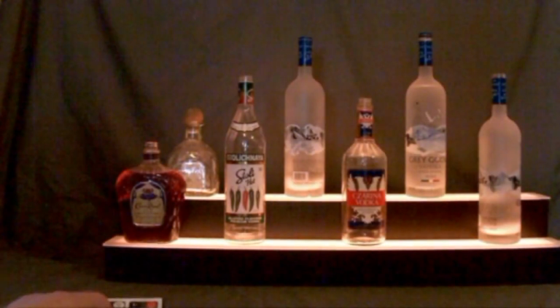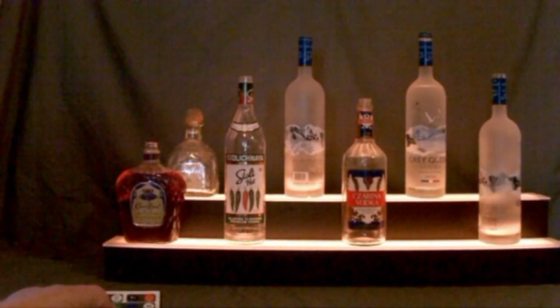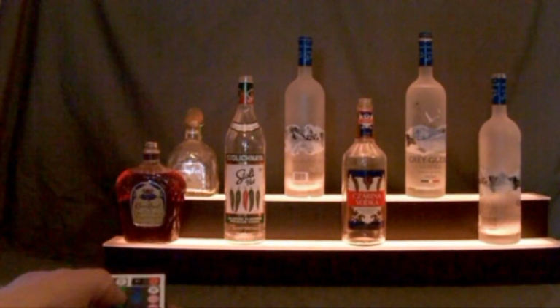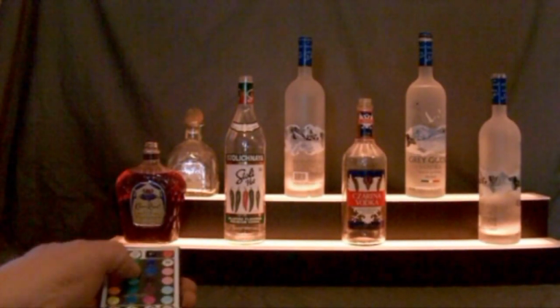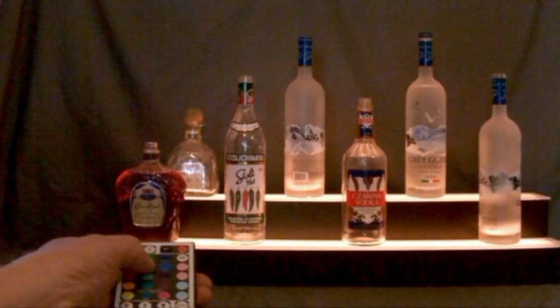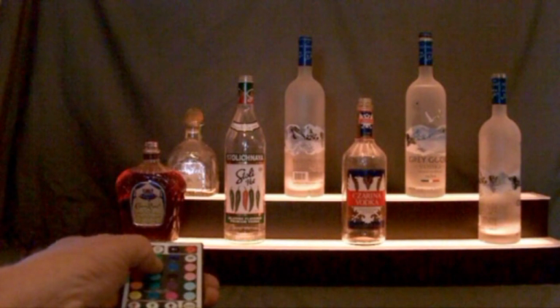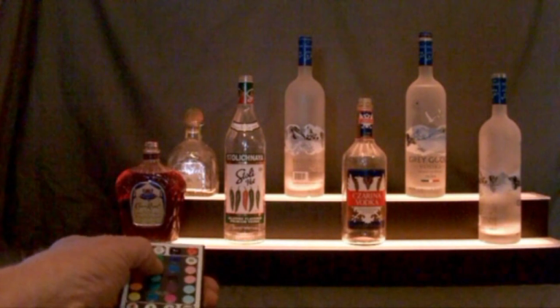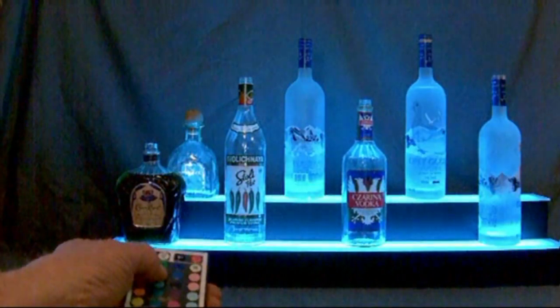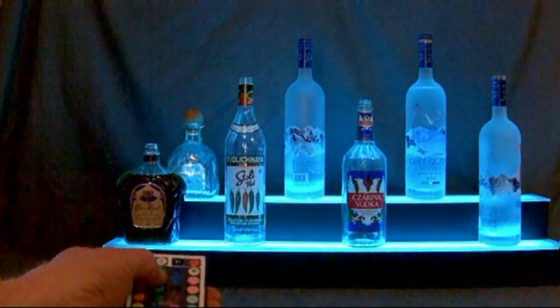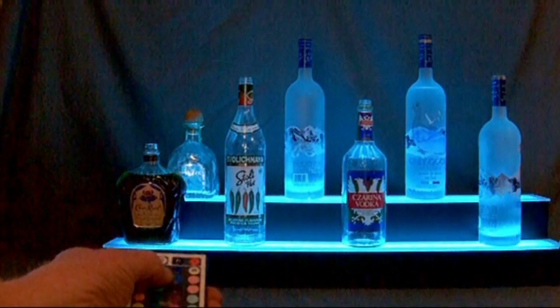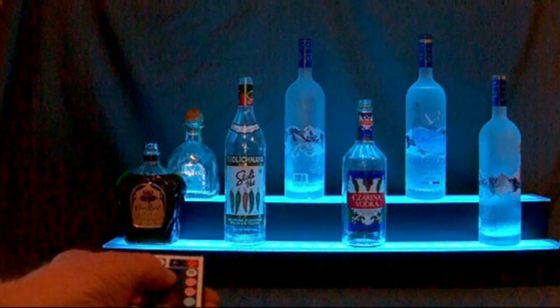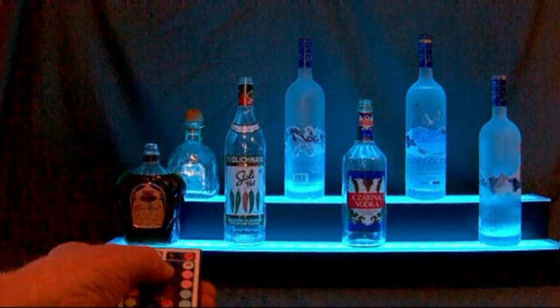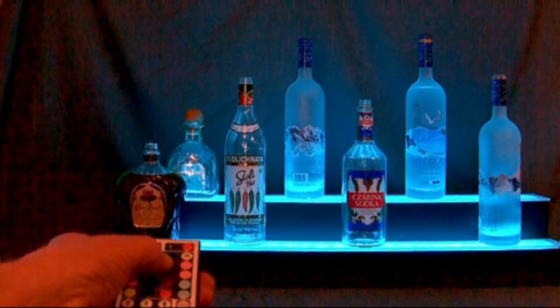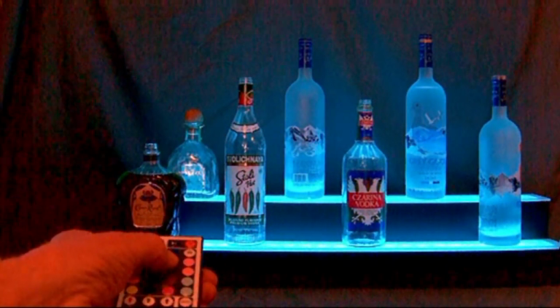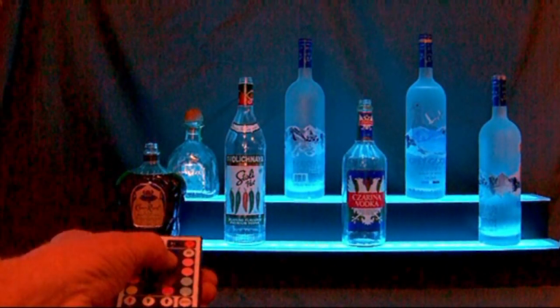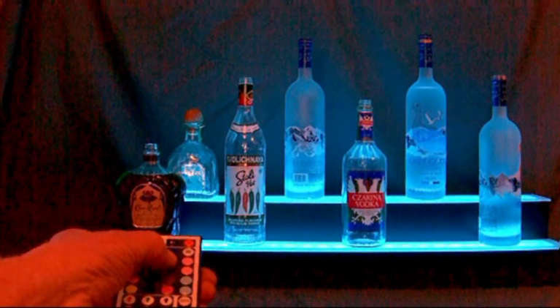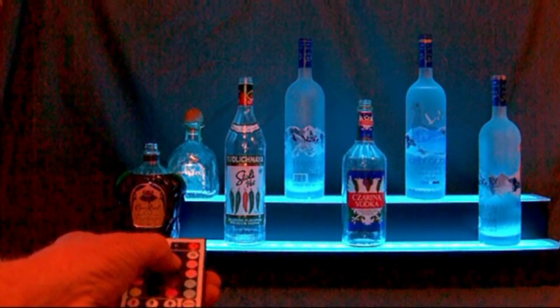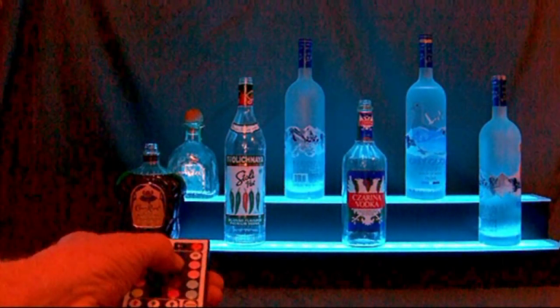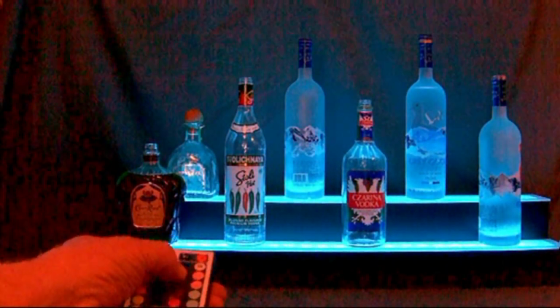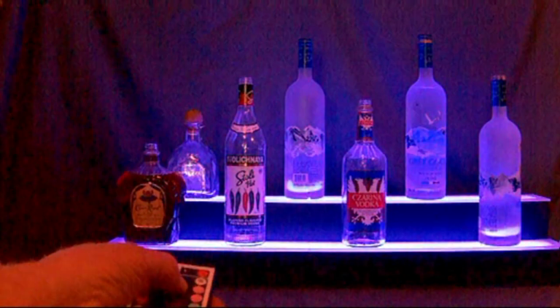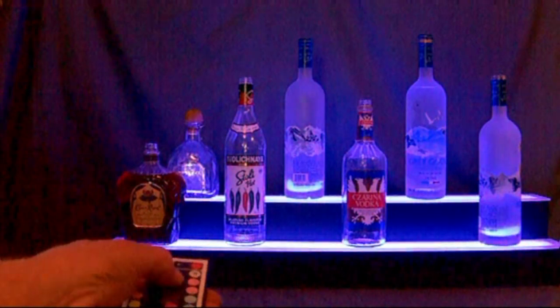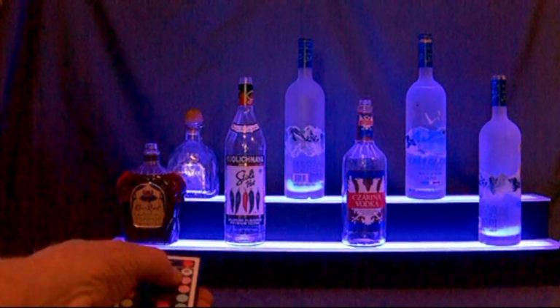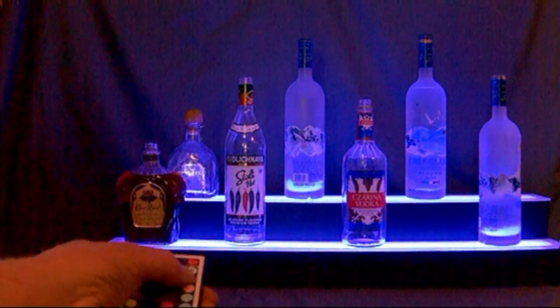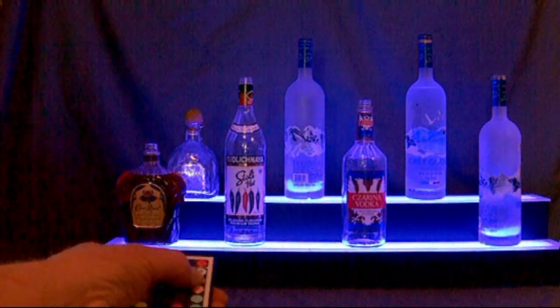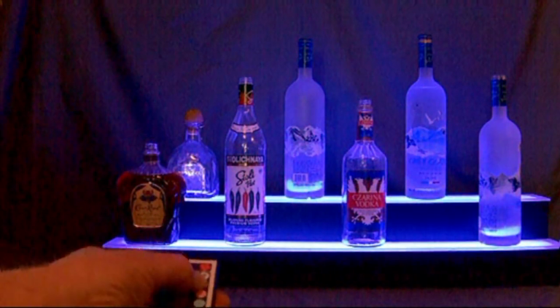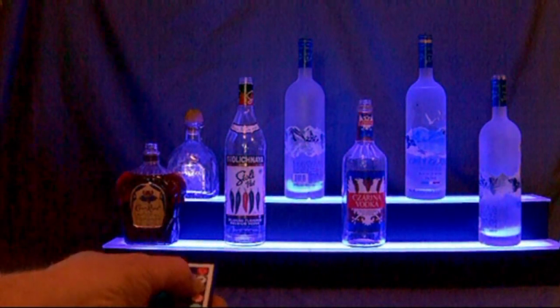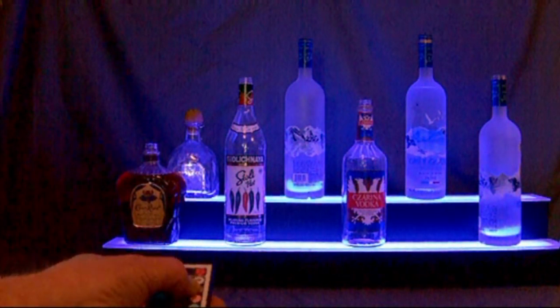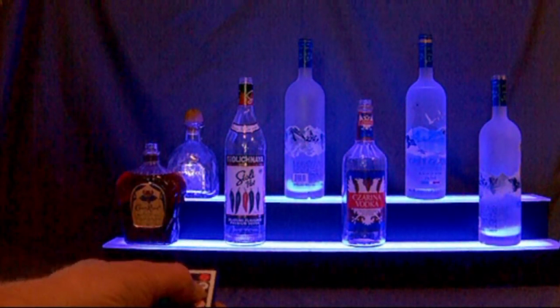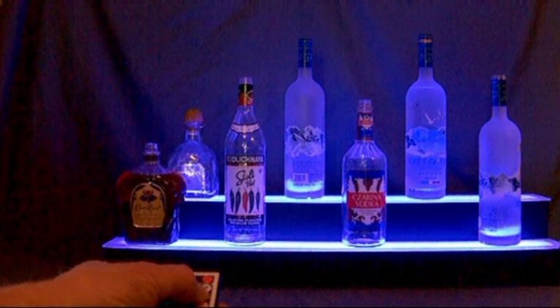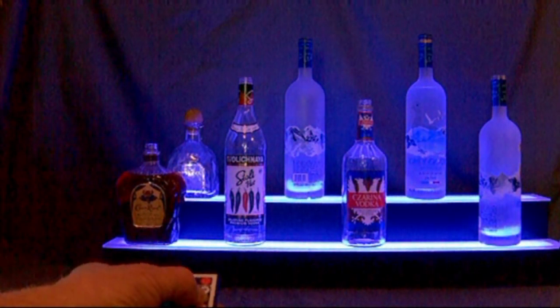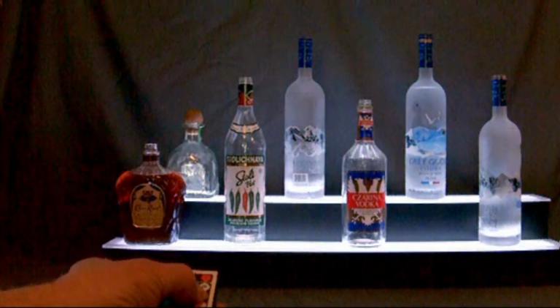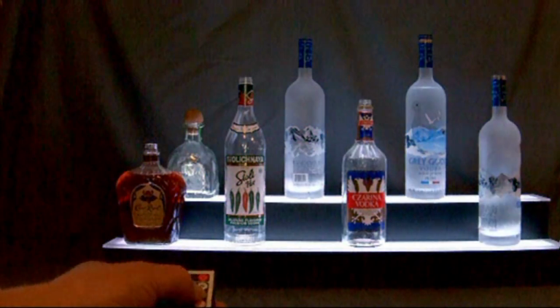Hello, and thanks for viewing this video demonstration of our LED lighted bar shelves.